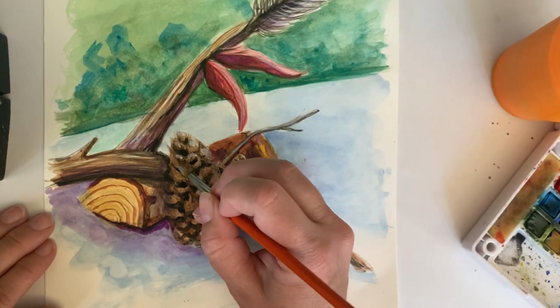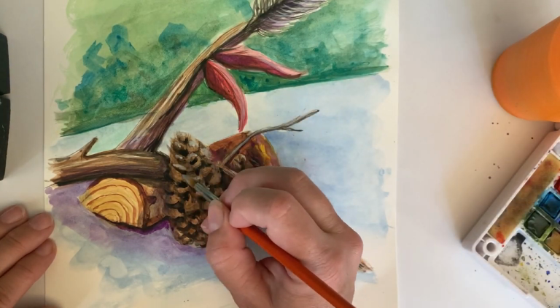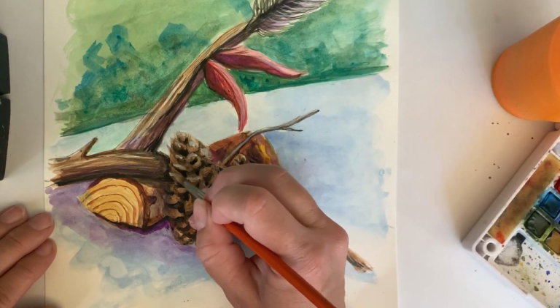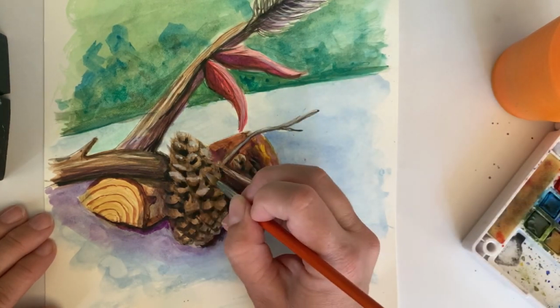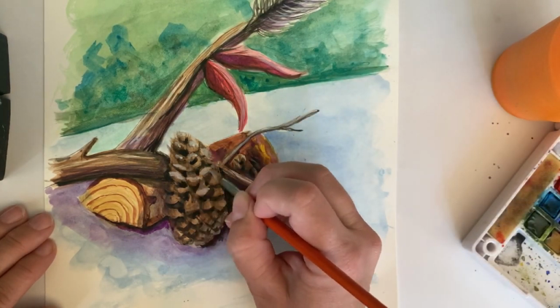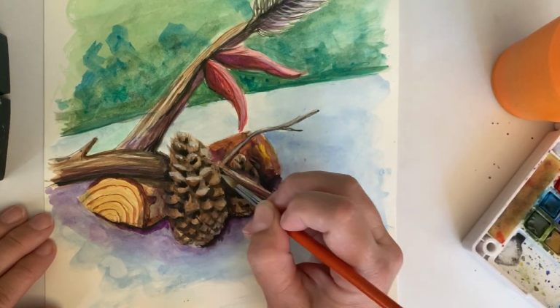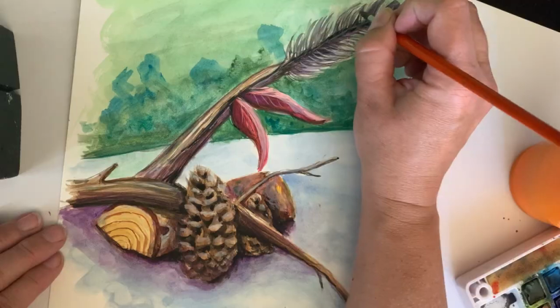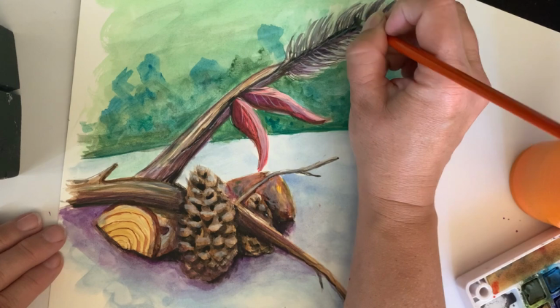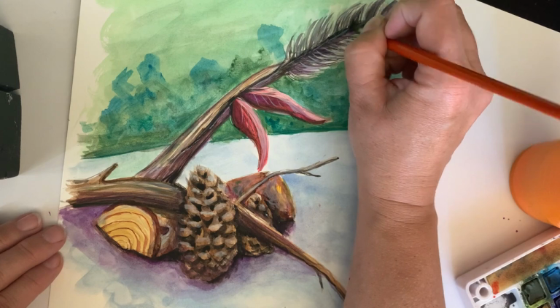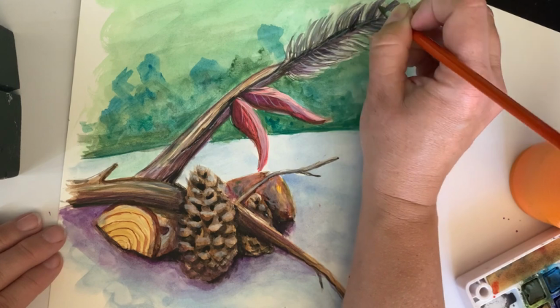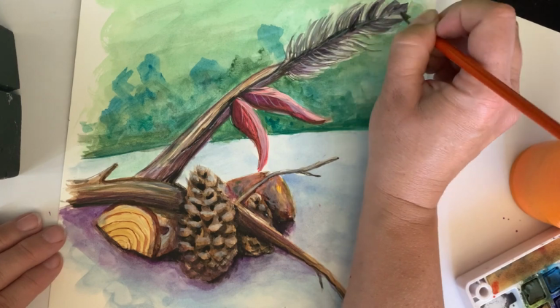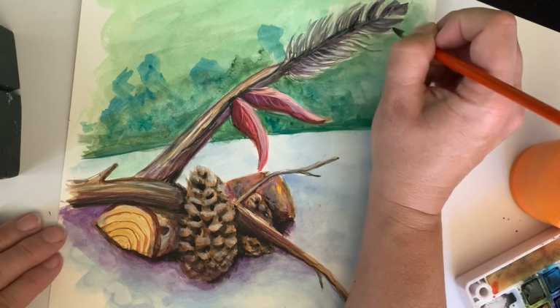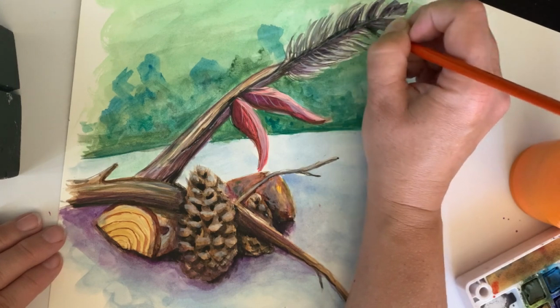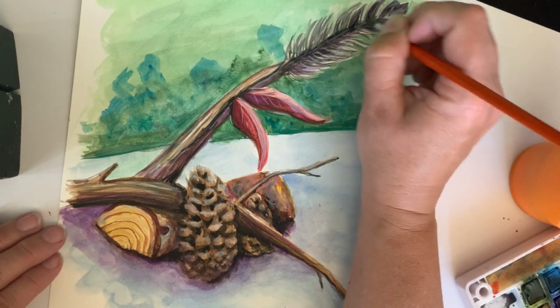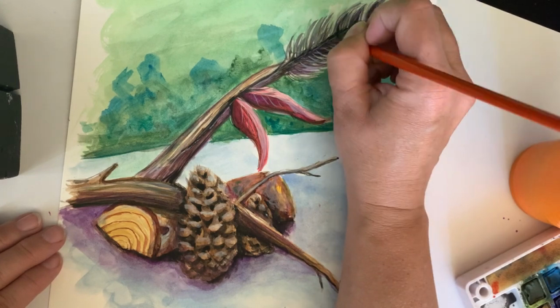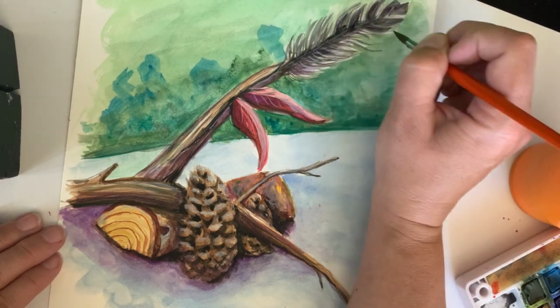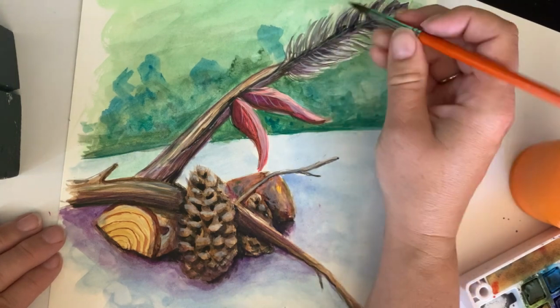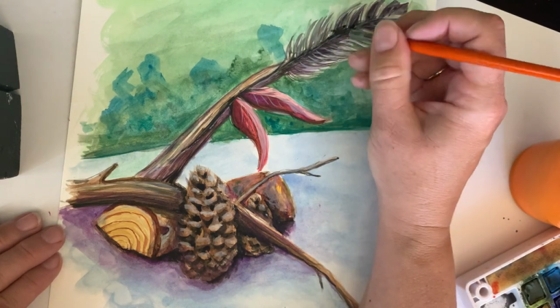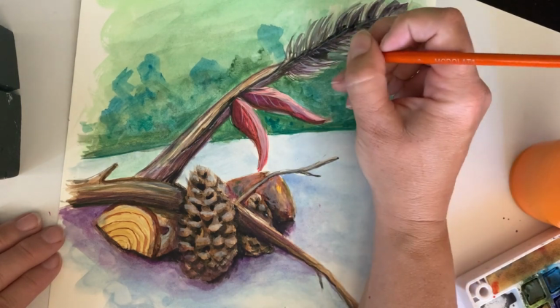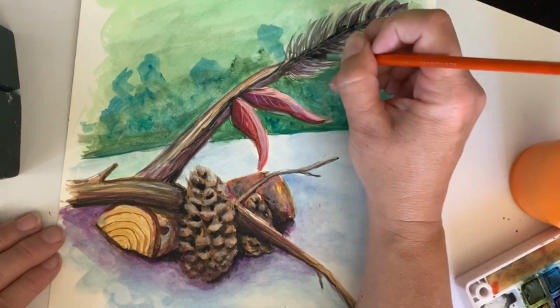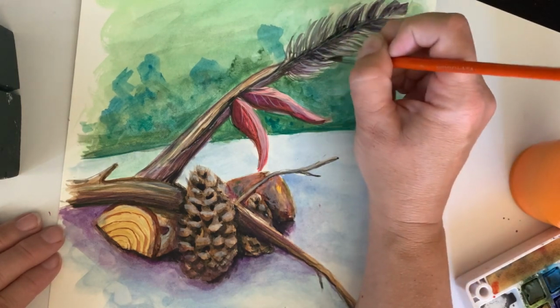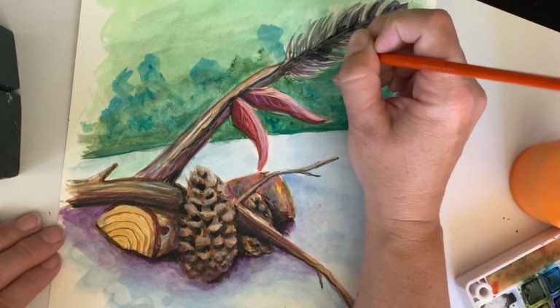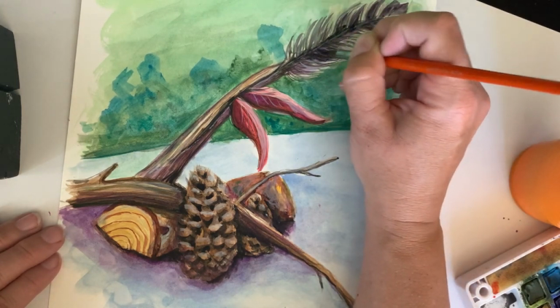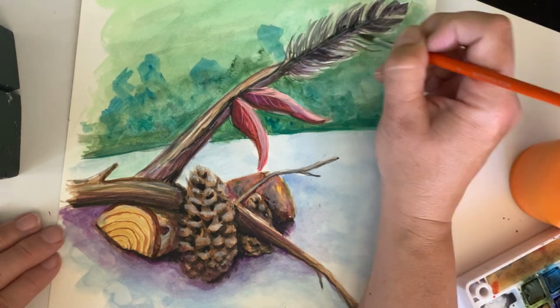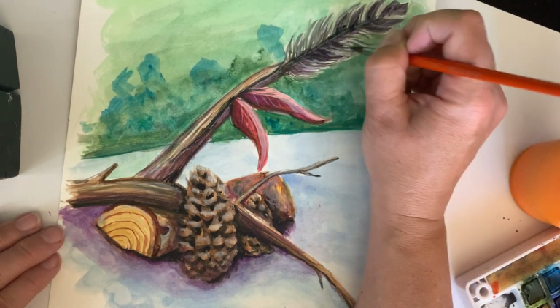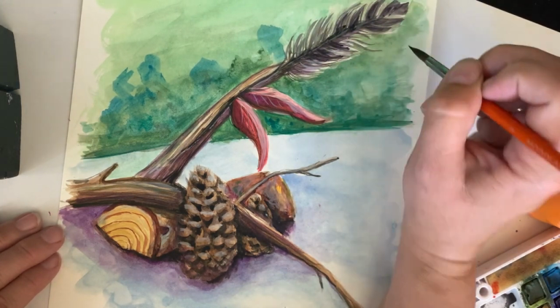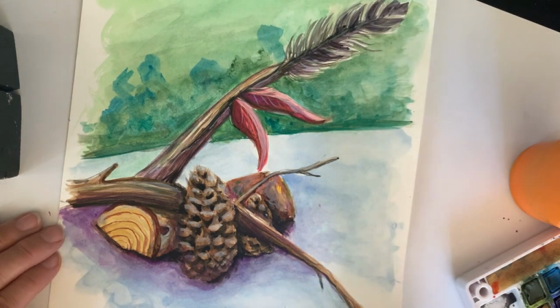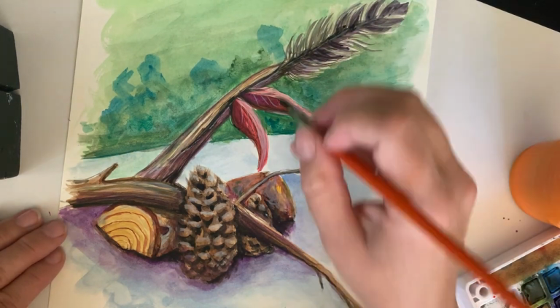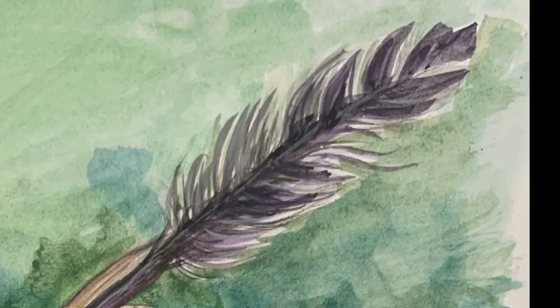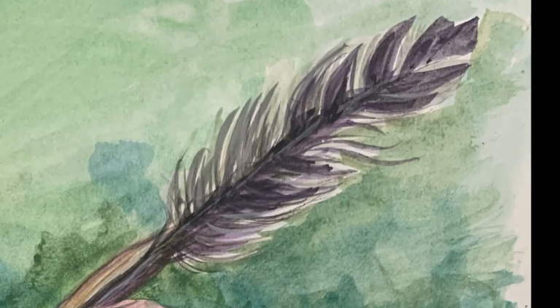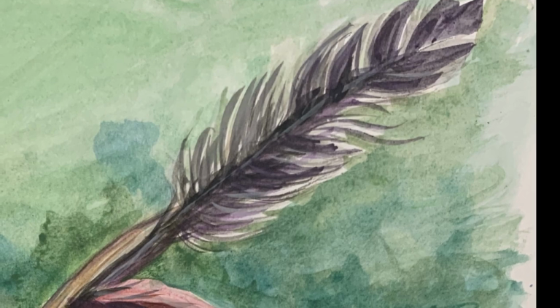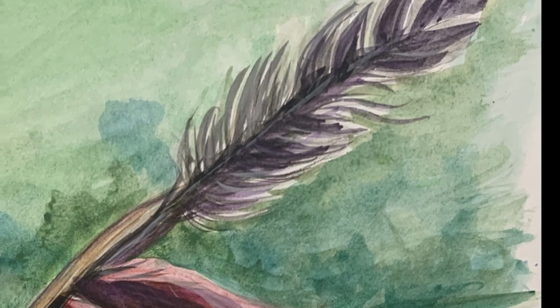It was also really windy, so everything kept trying to blow away. We had other leaves in the still life but they just didn't last.